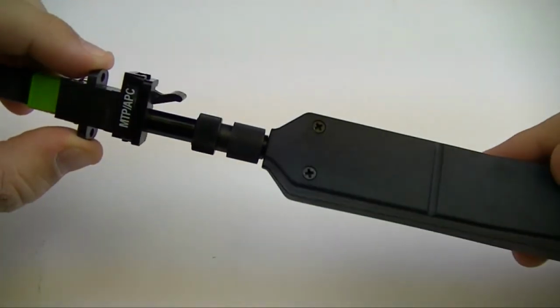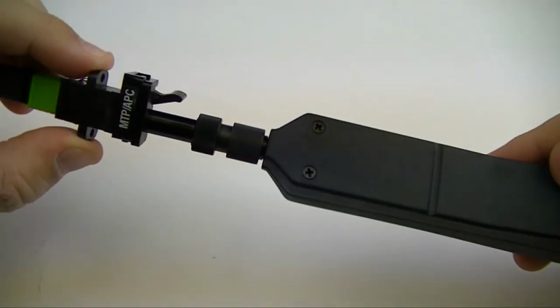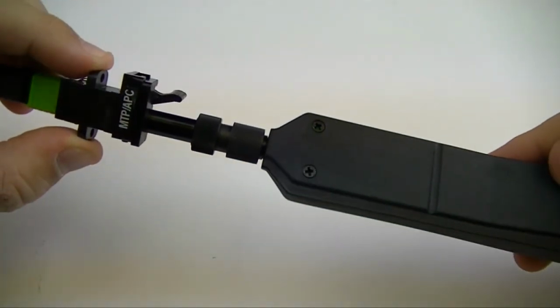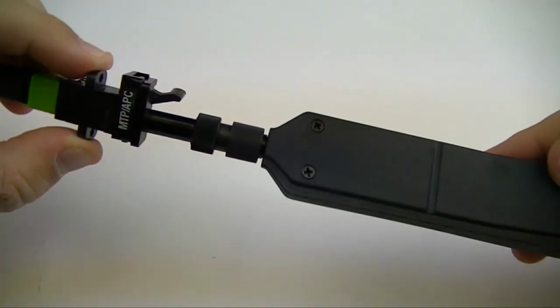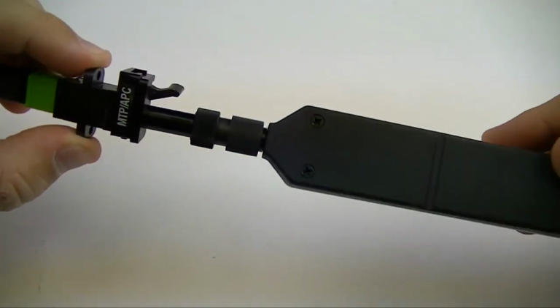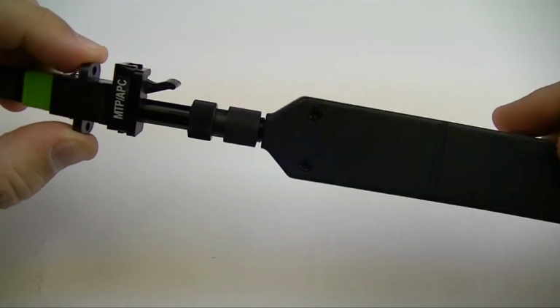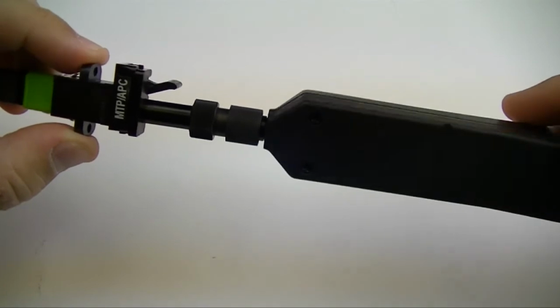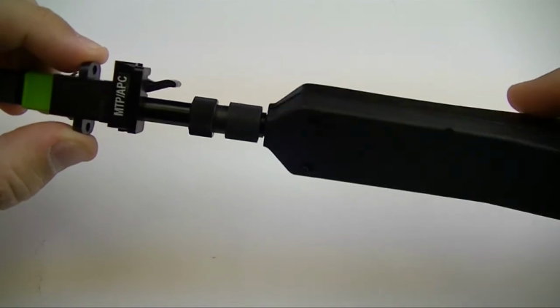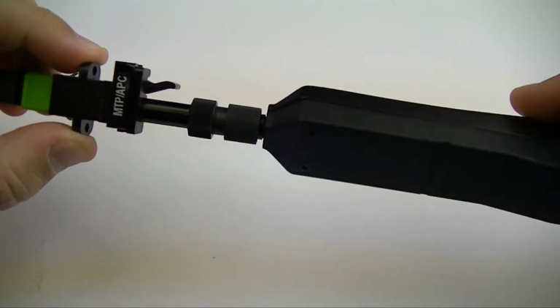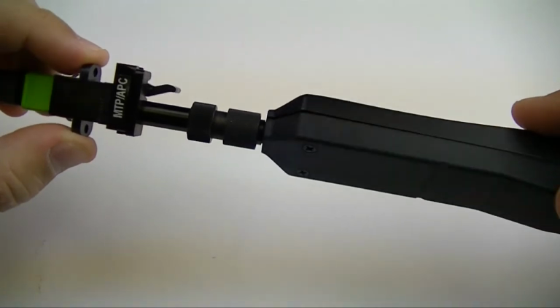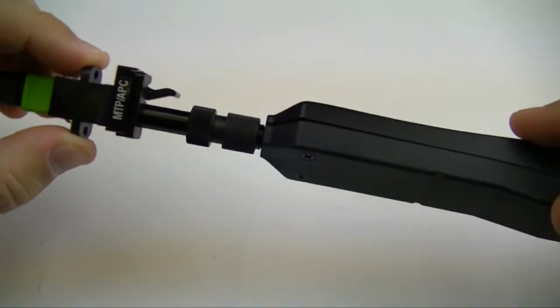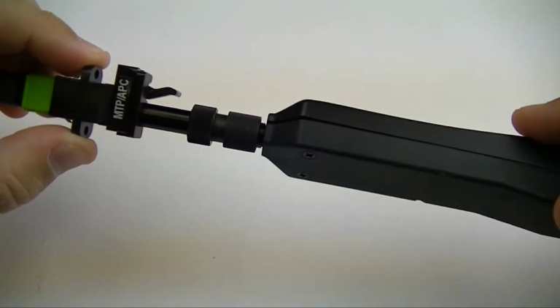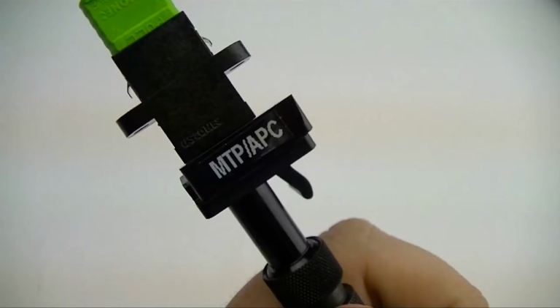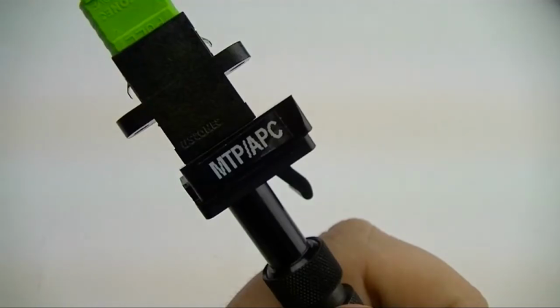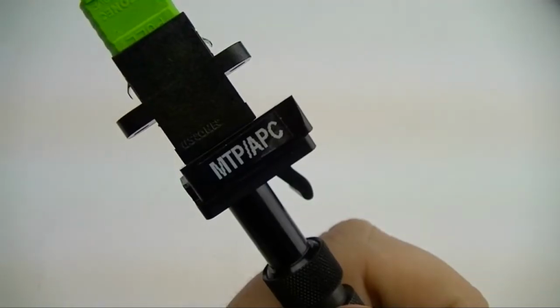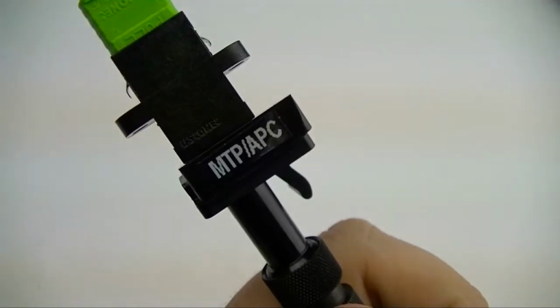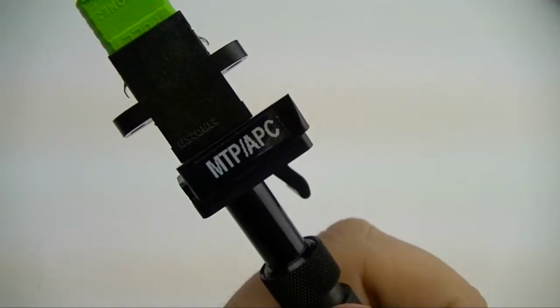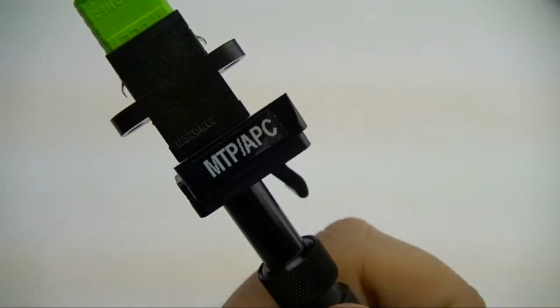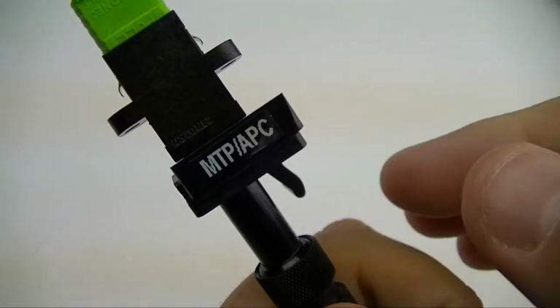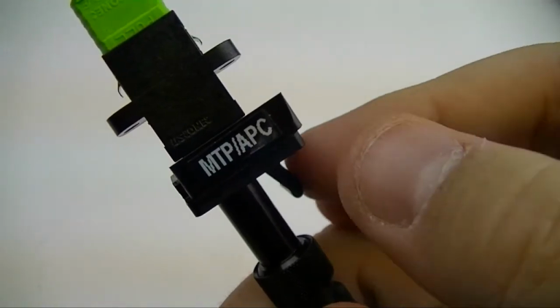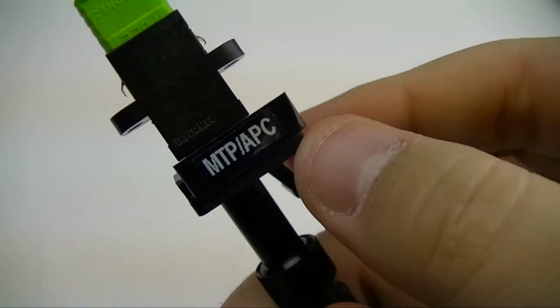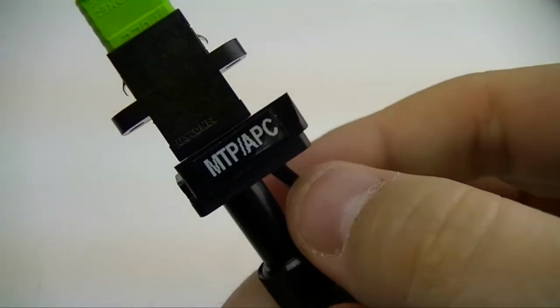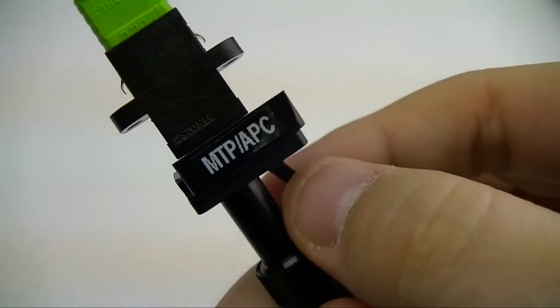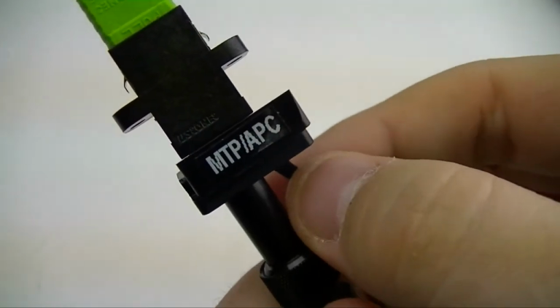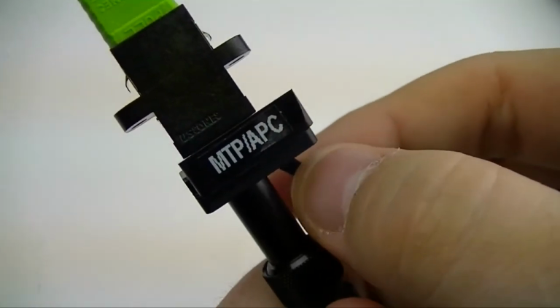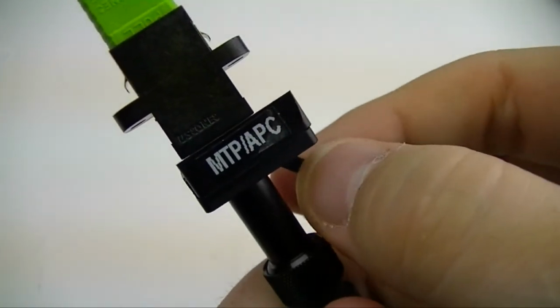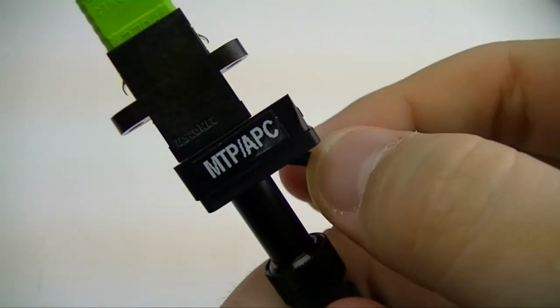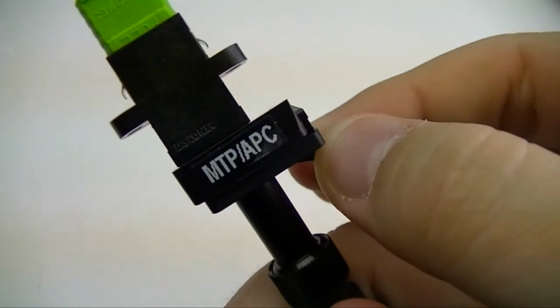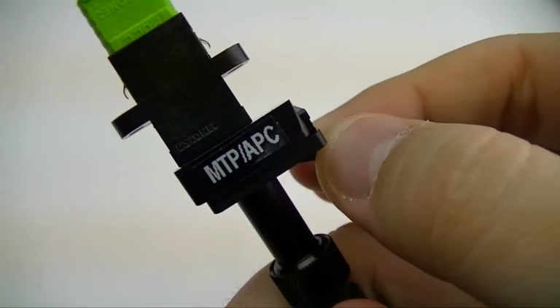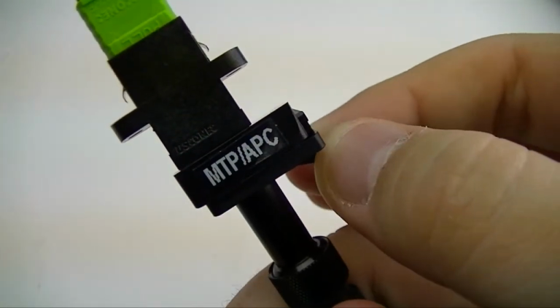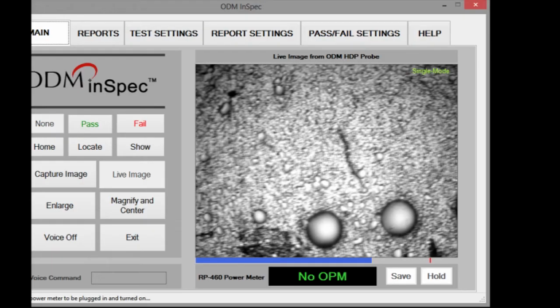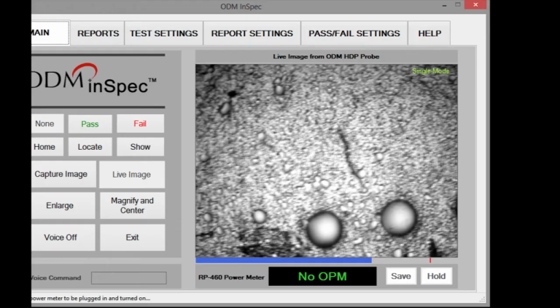Once the fiber ends are visible, the small lever on the adapter can be moved to scroll down the line of fibers.